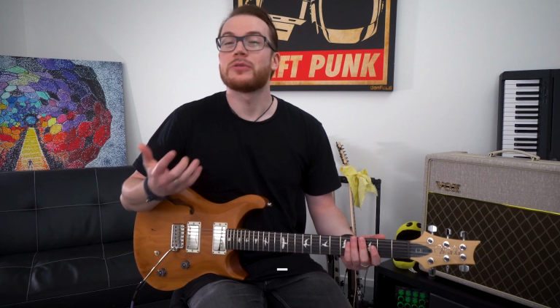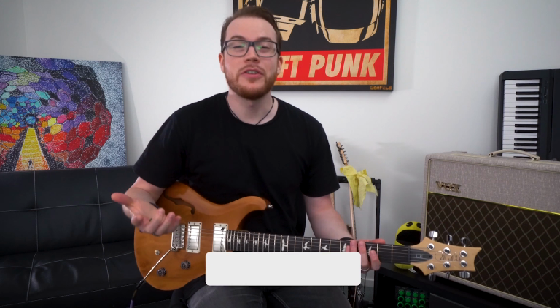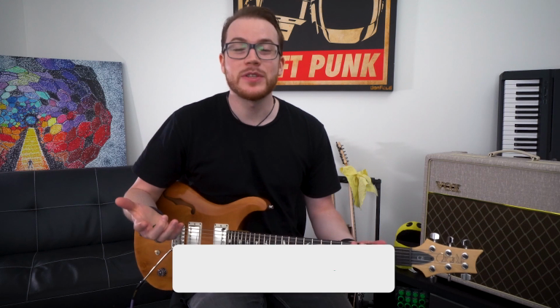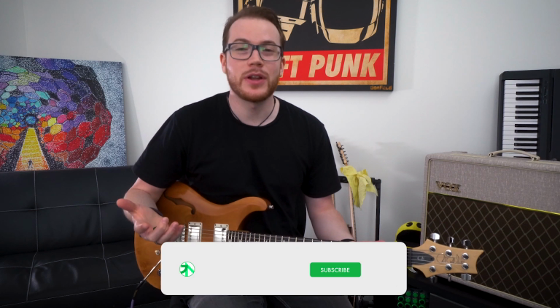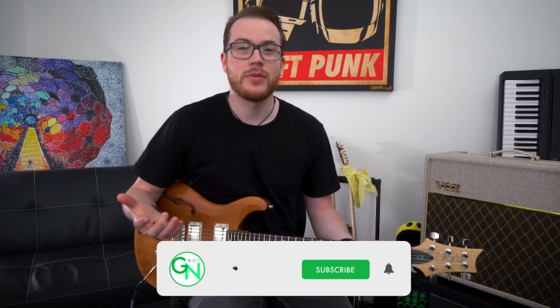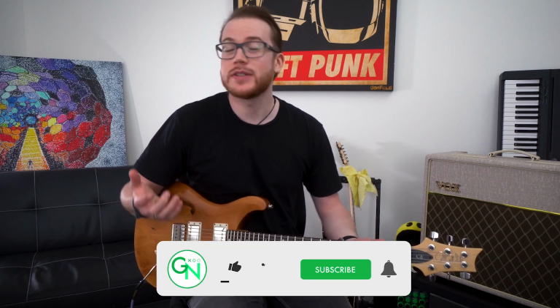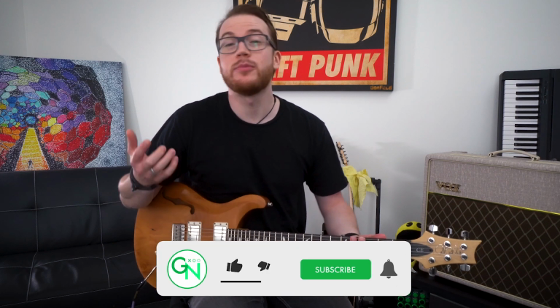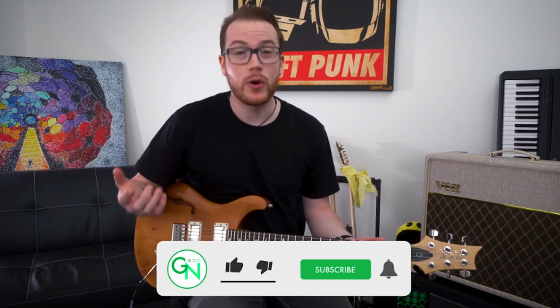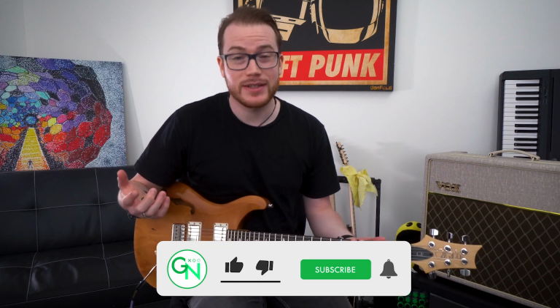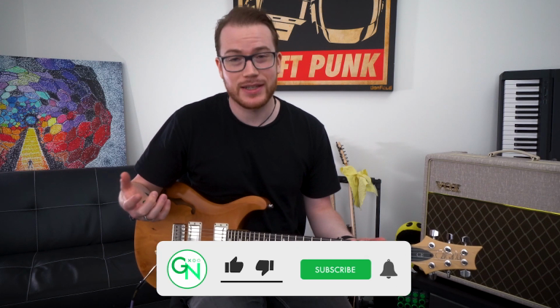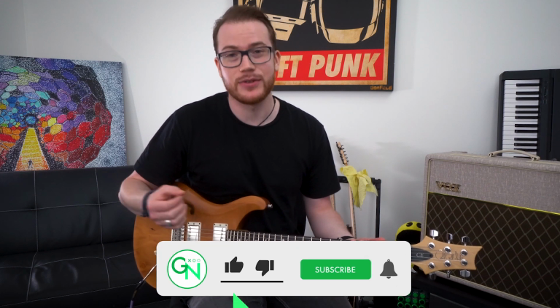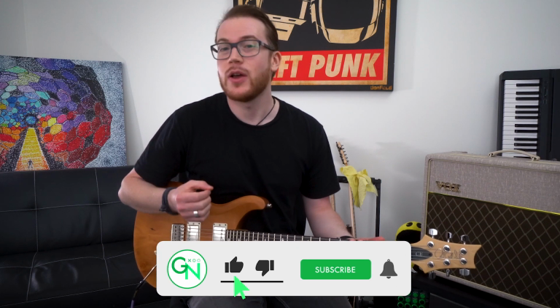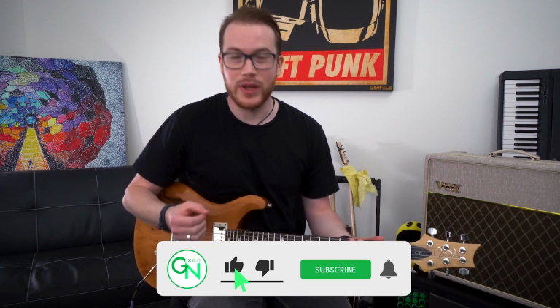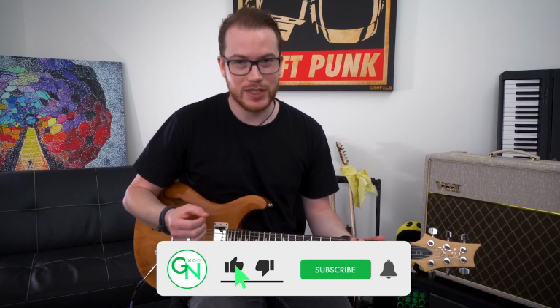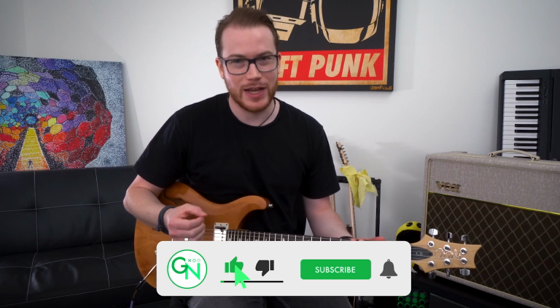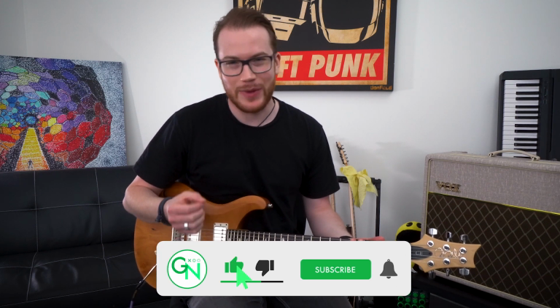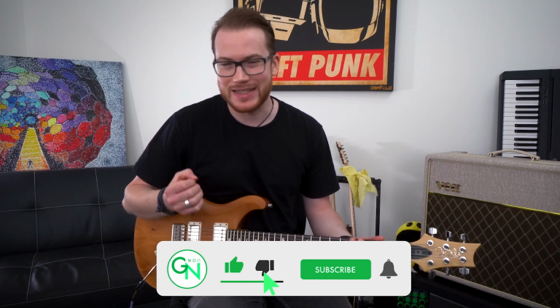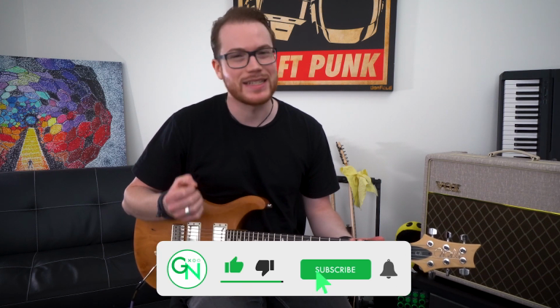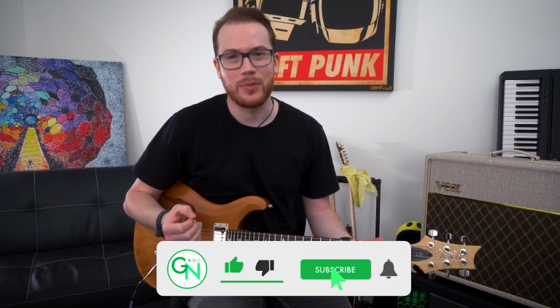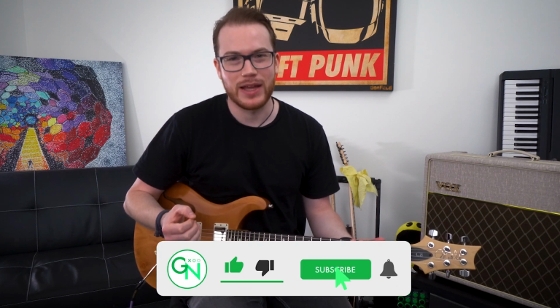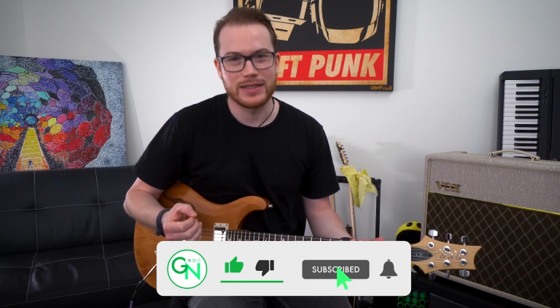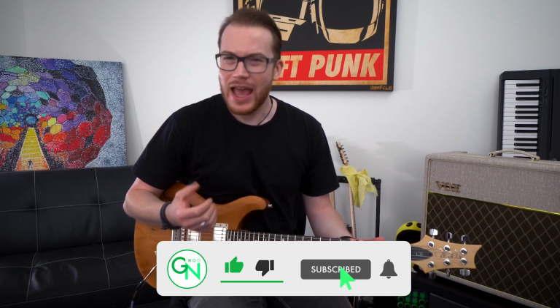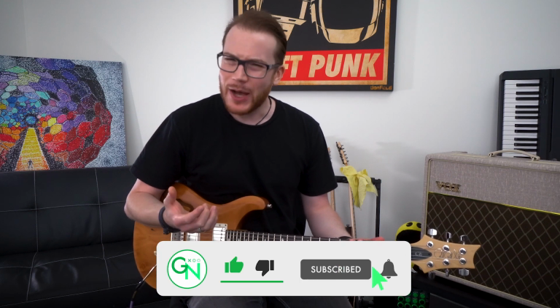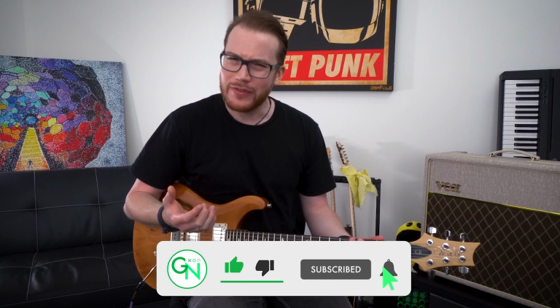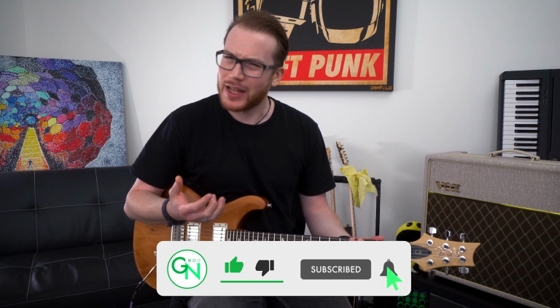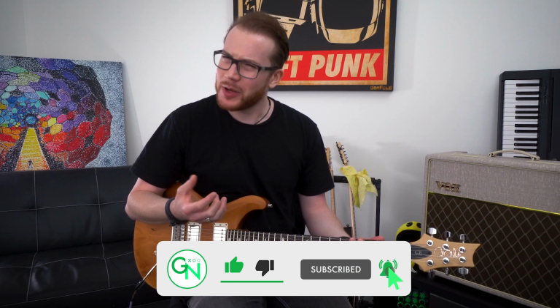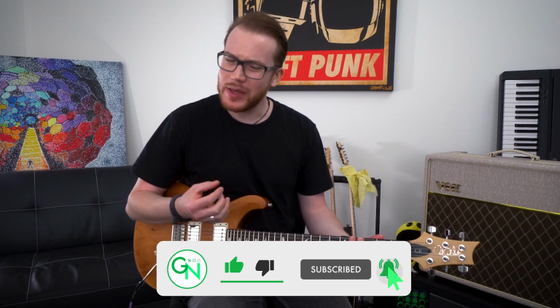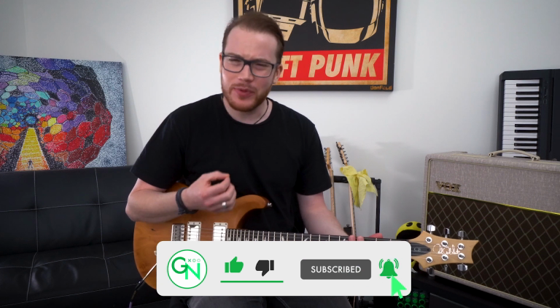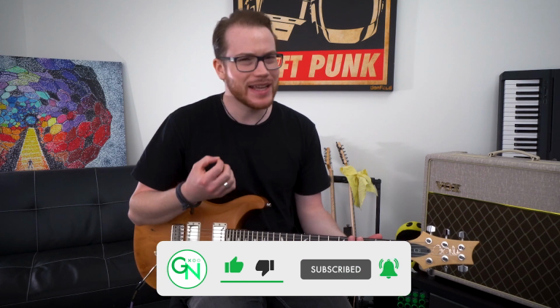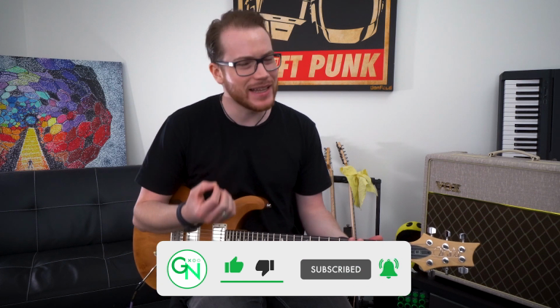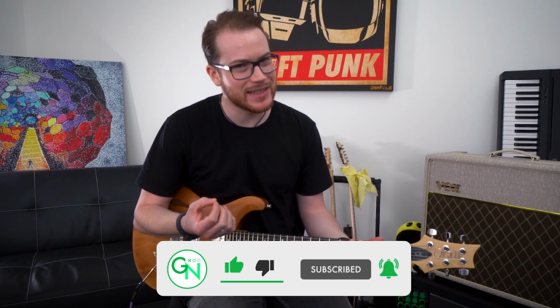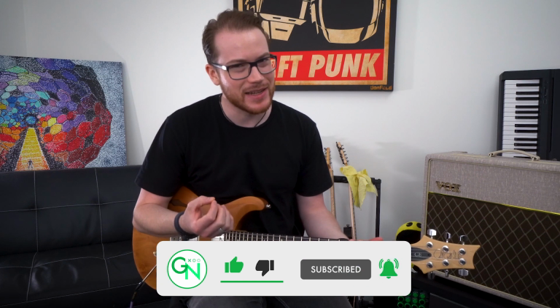Rhythm is one of the most important skills we can develop as guitar players. However, a lot of people neglect it.